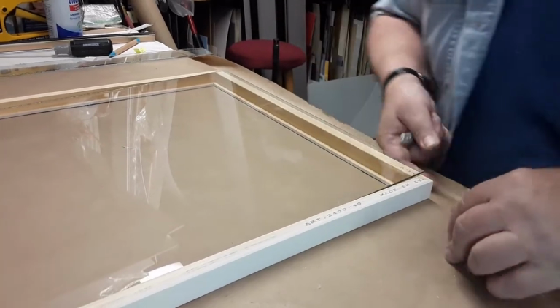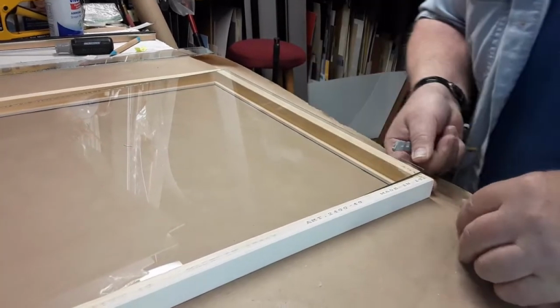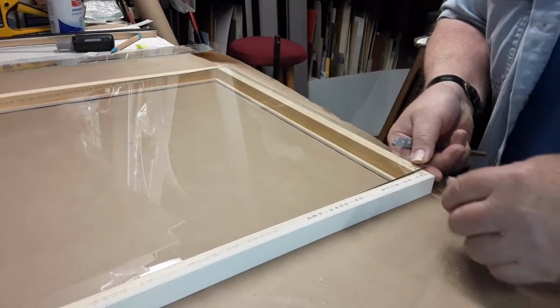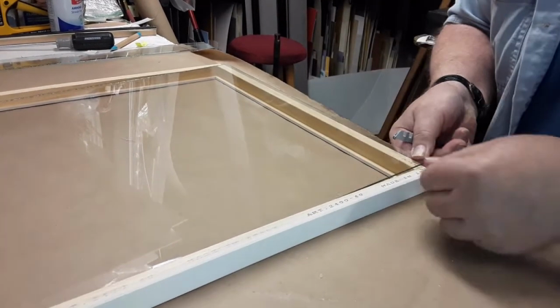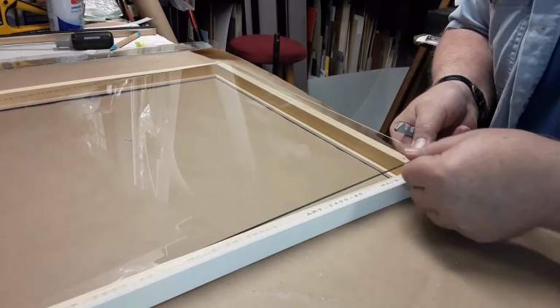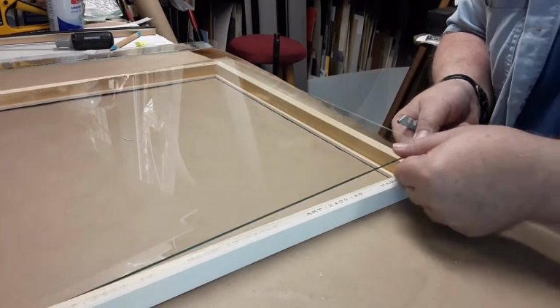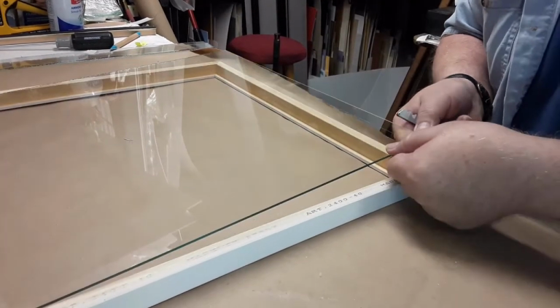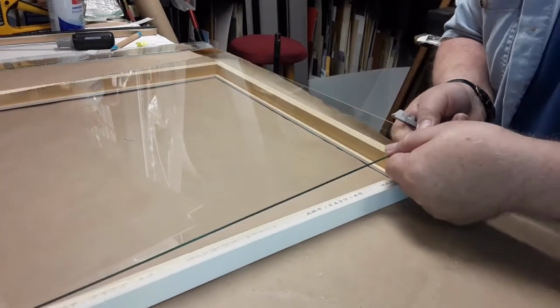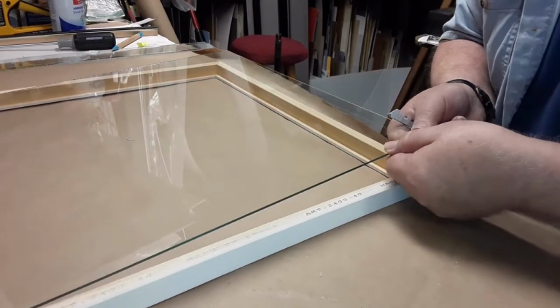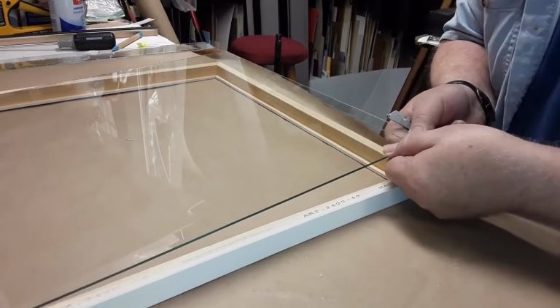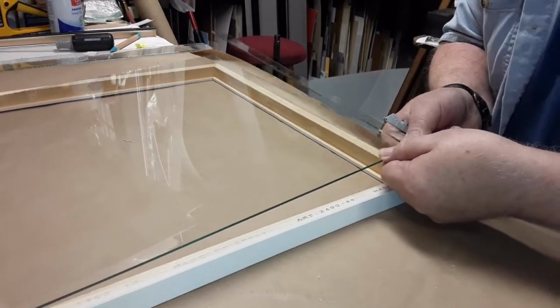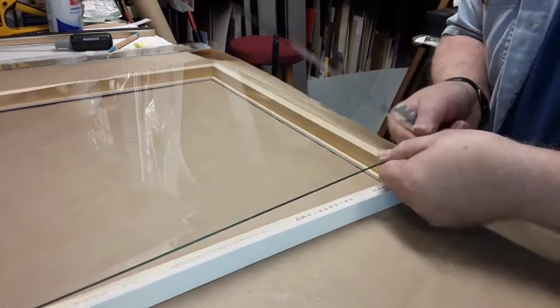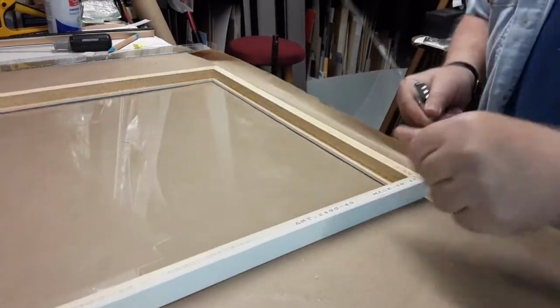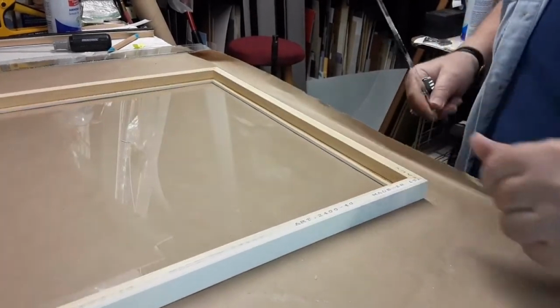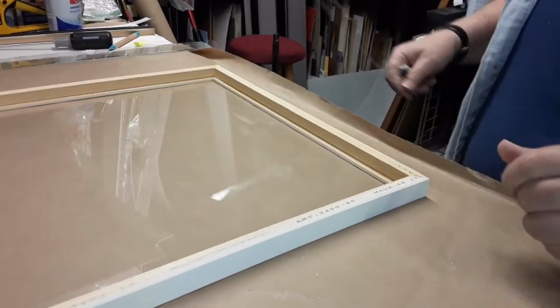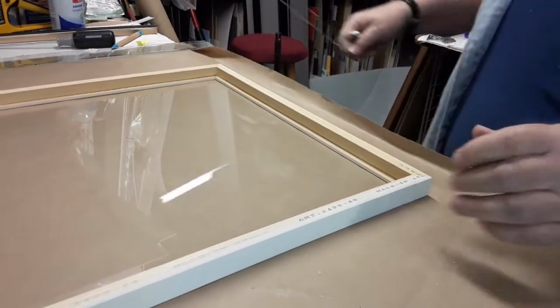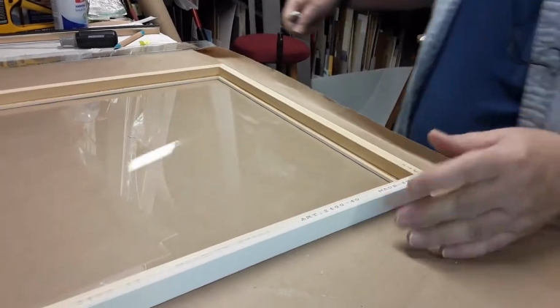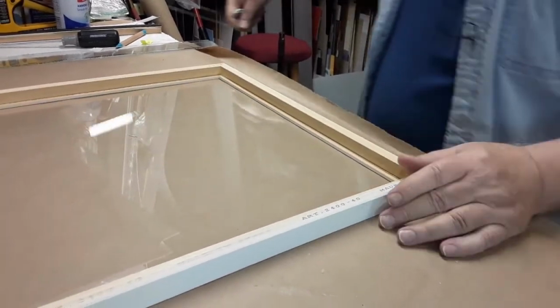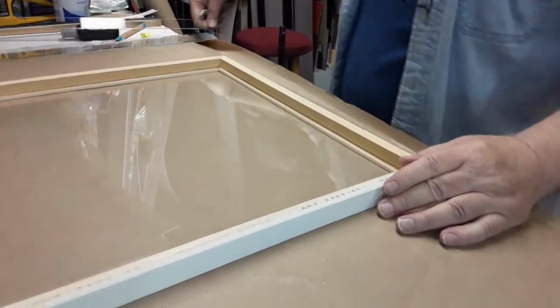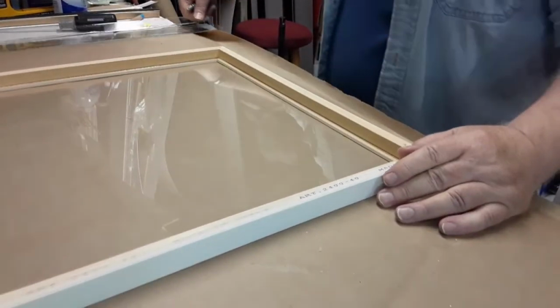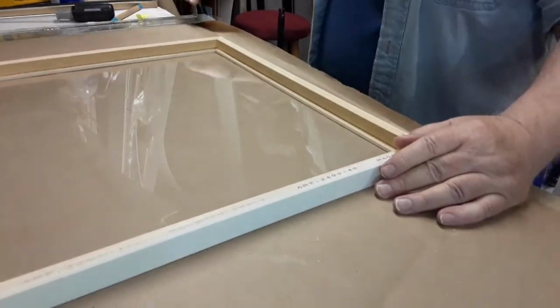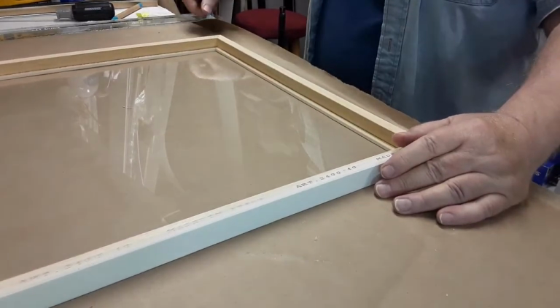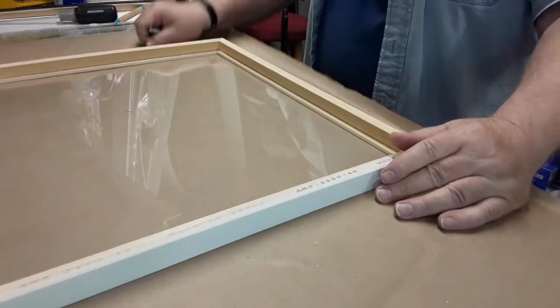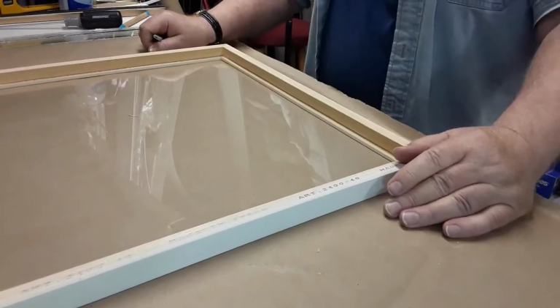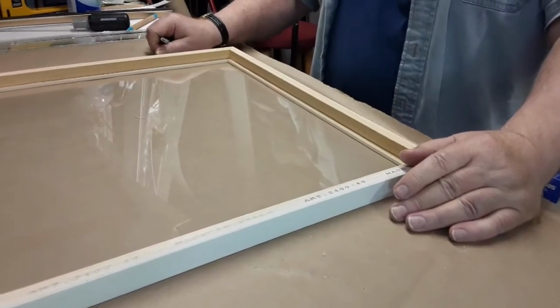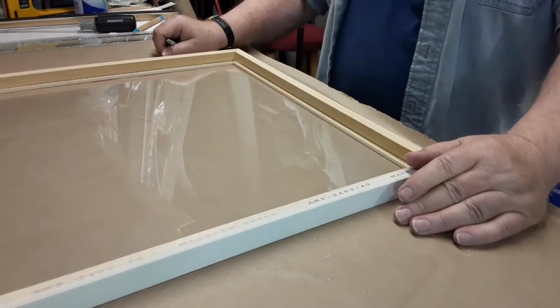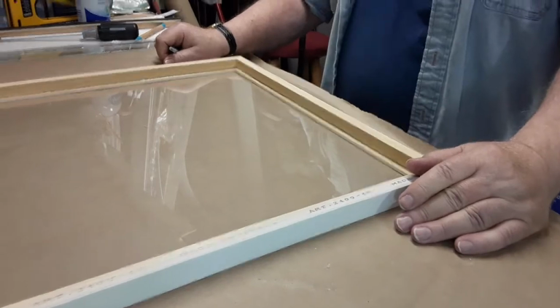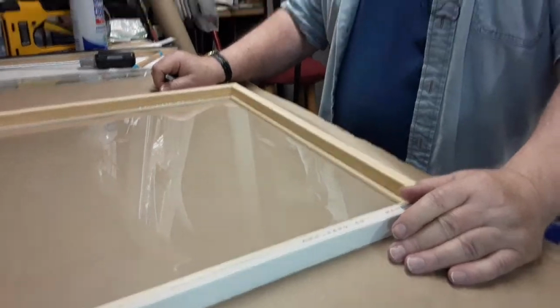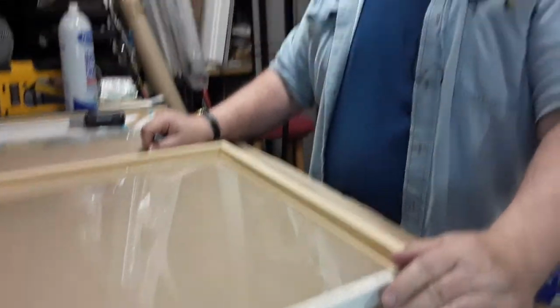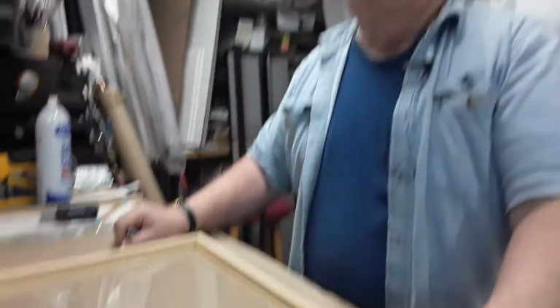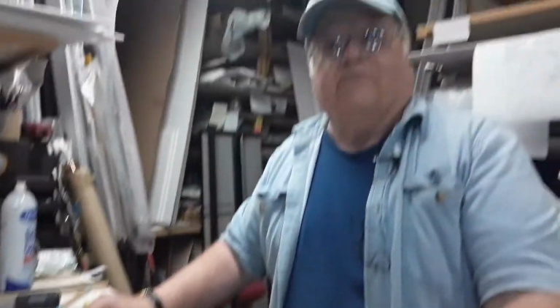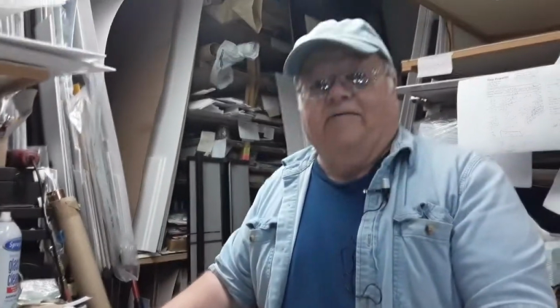I know it looks harder than it is, but that's how I cut glass into a frame.